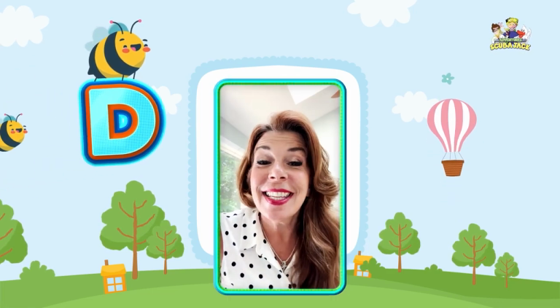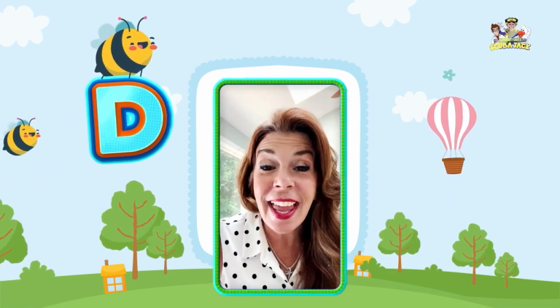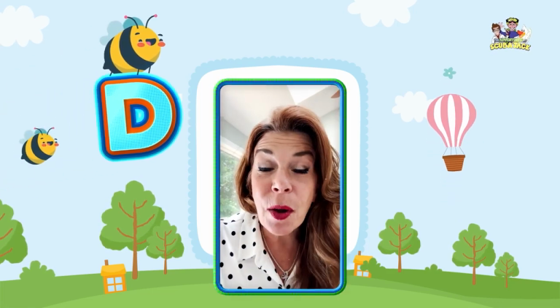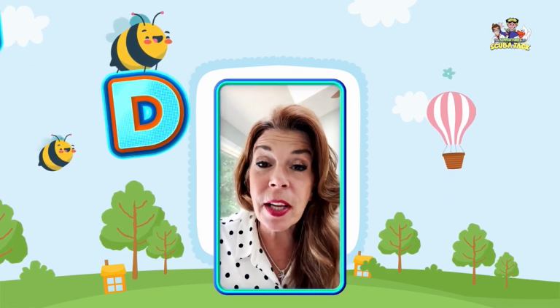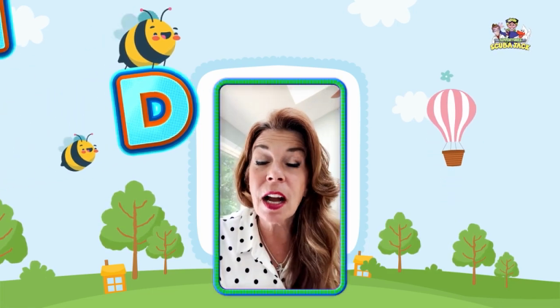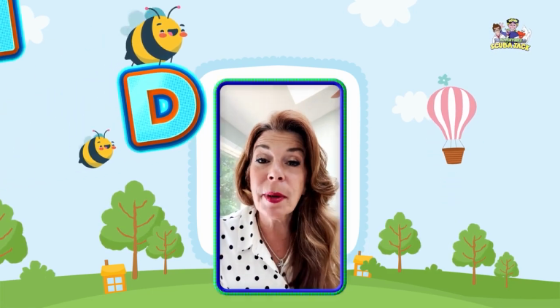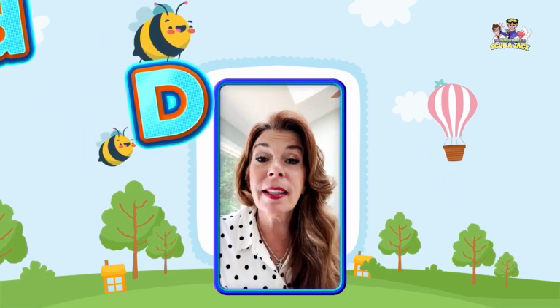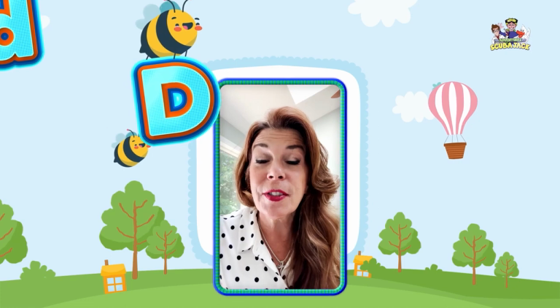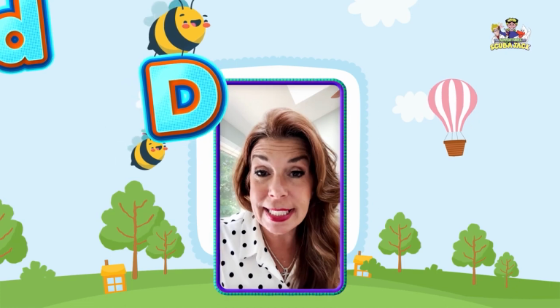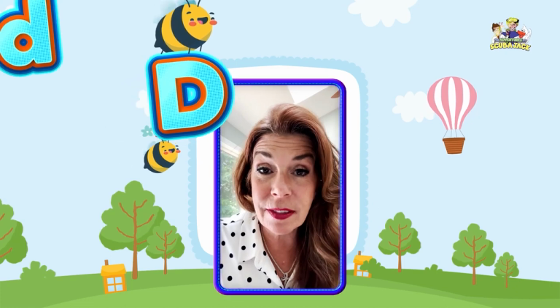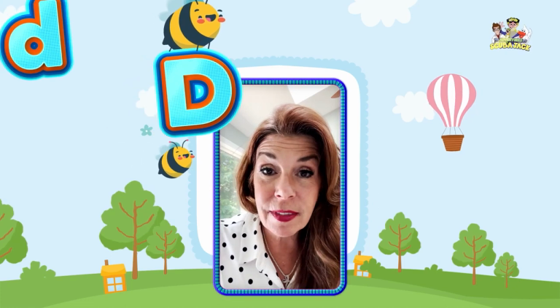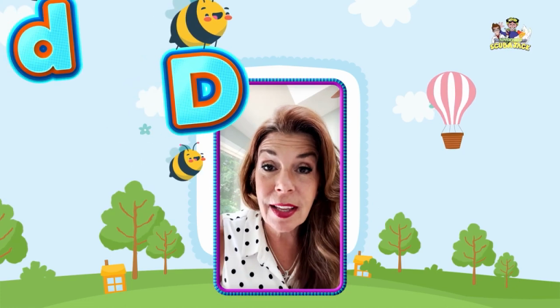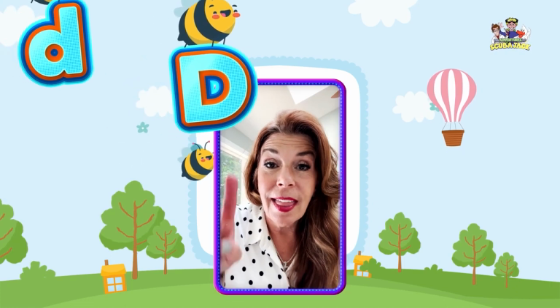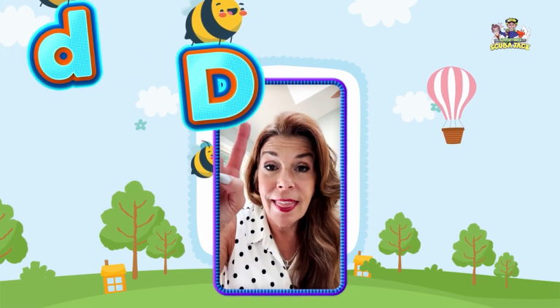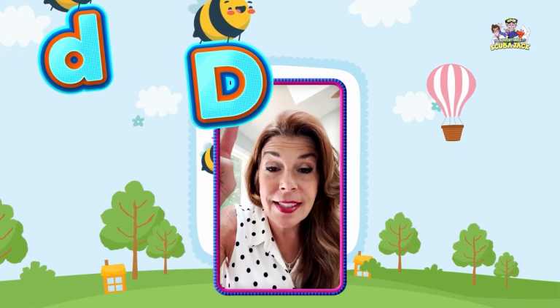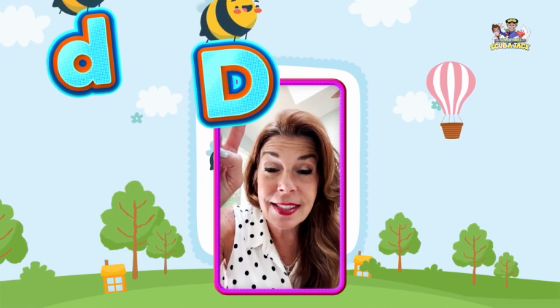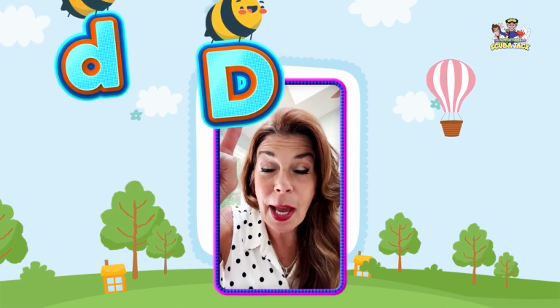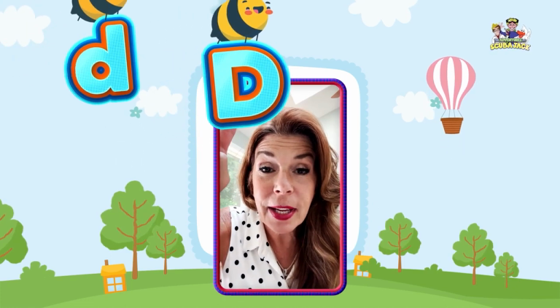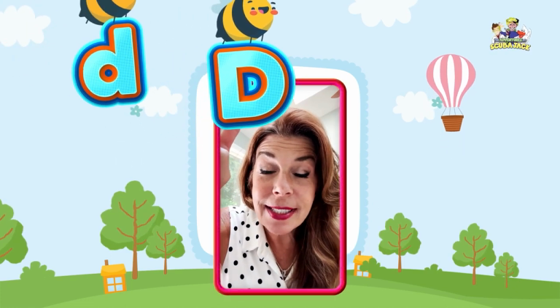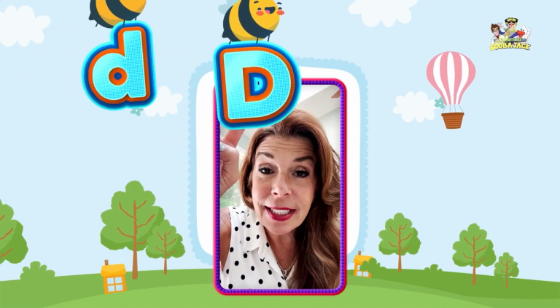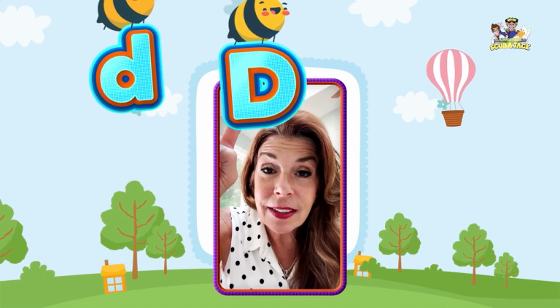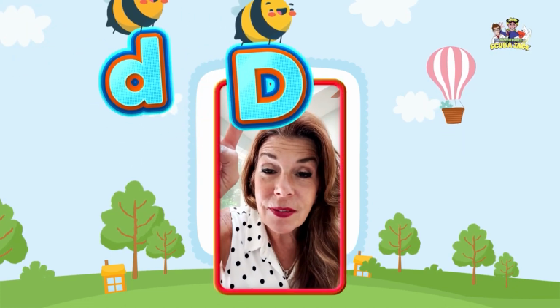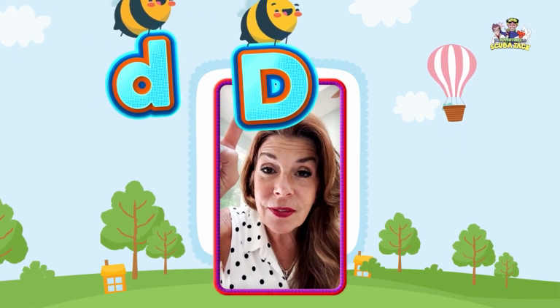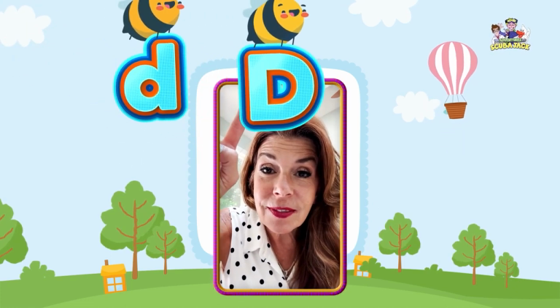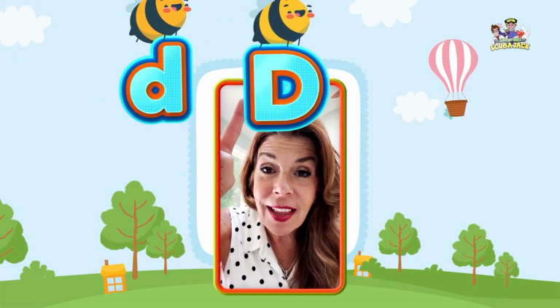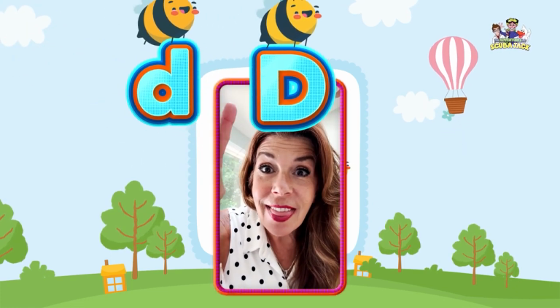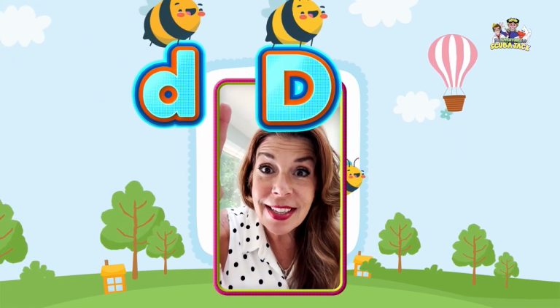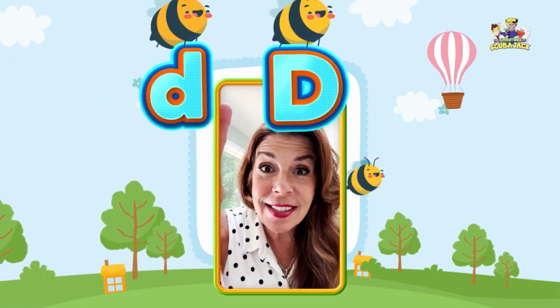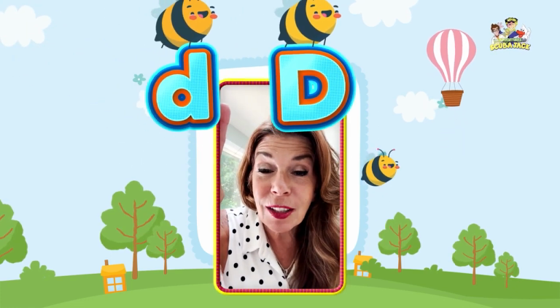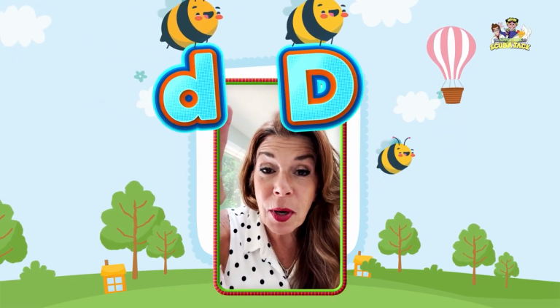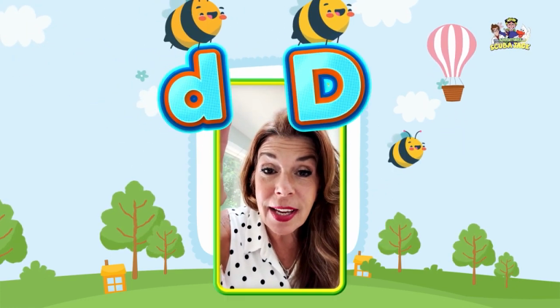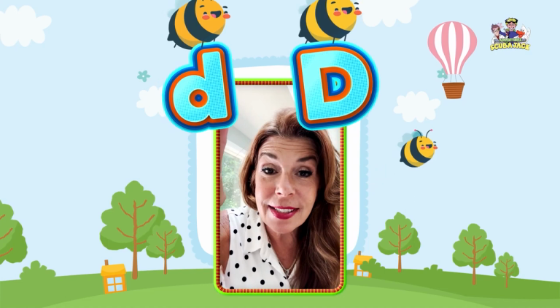Today, we're going to talk about the letter D. This is the uppercase D, and this is the lowercase D.